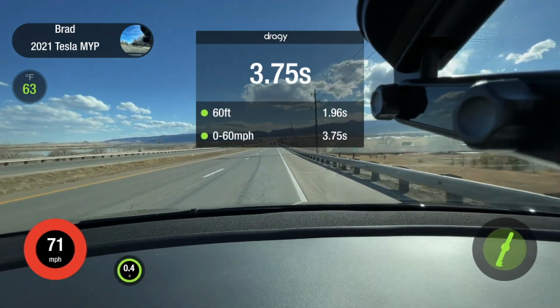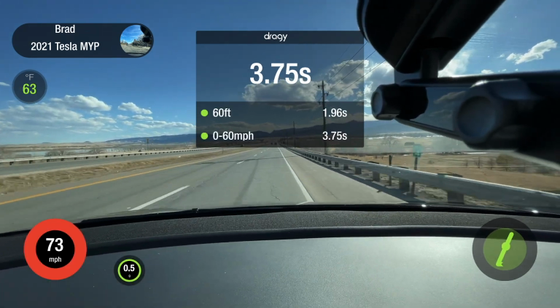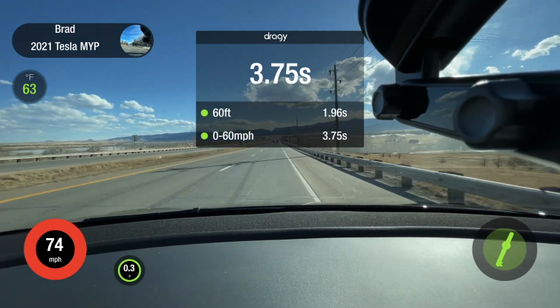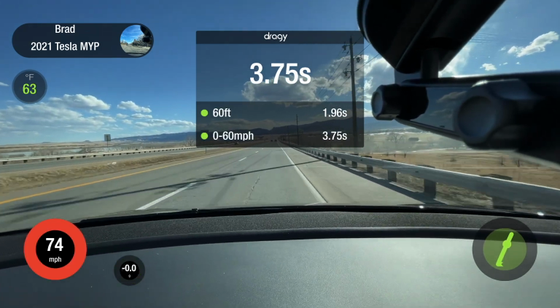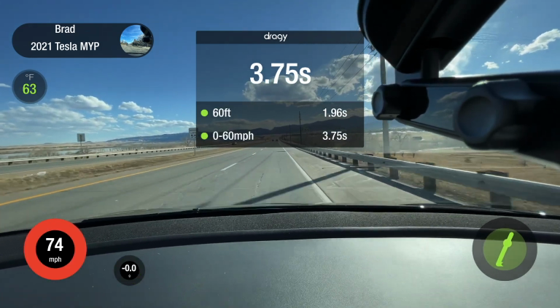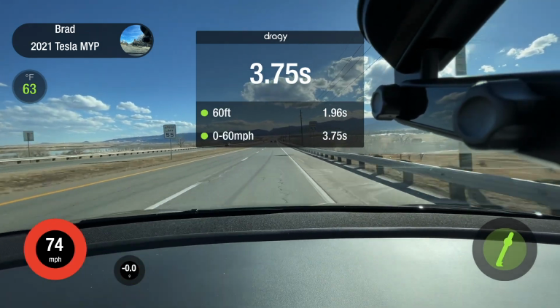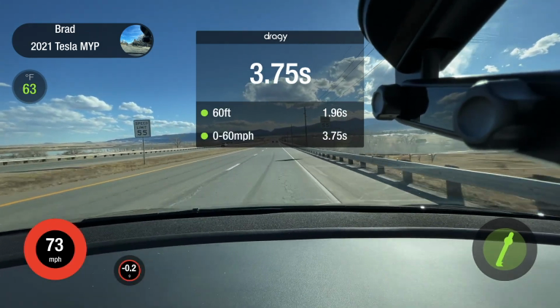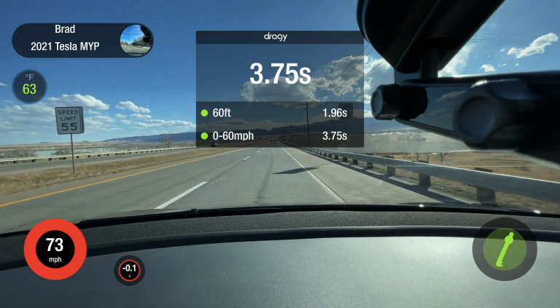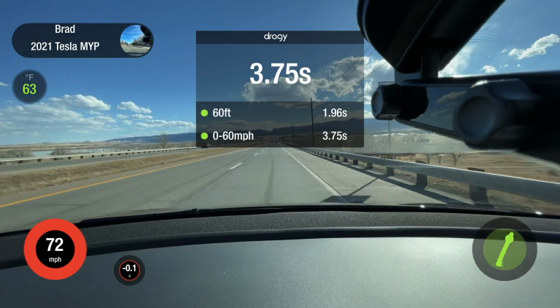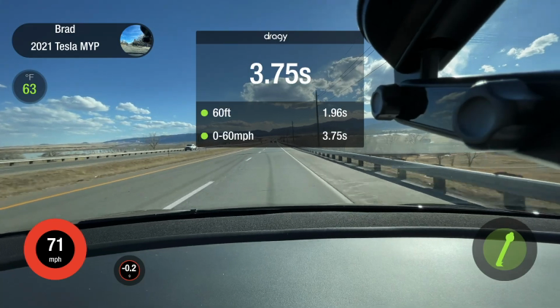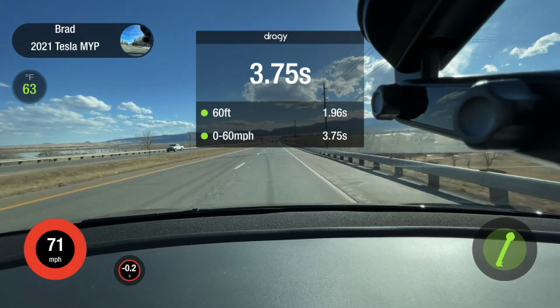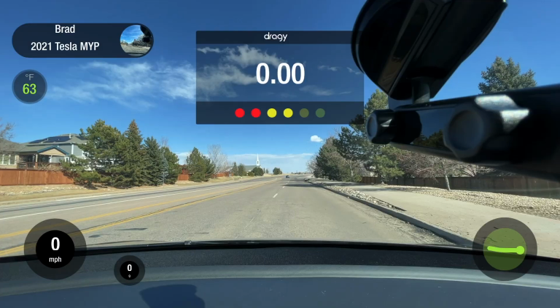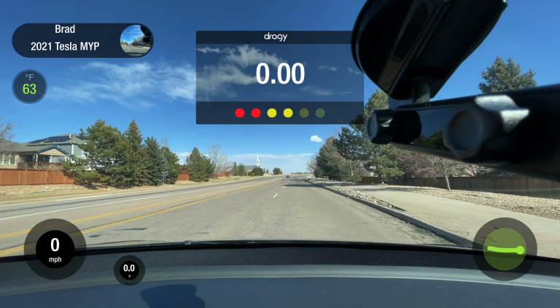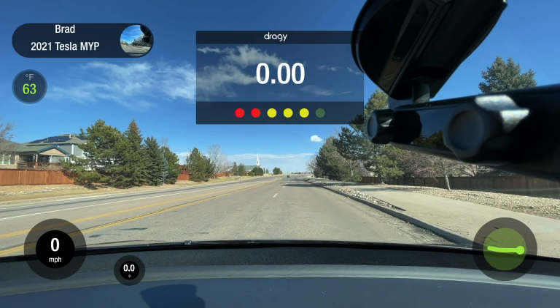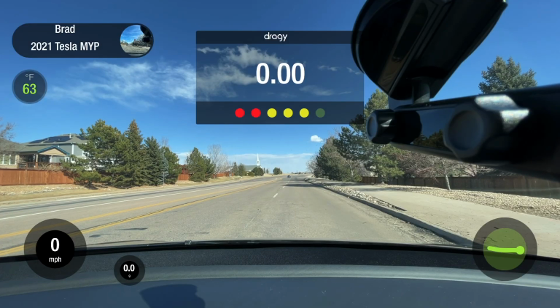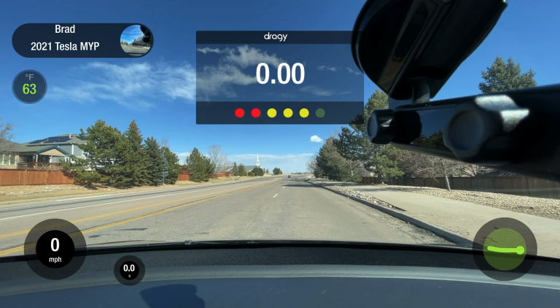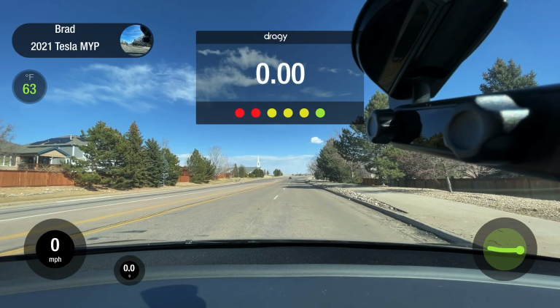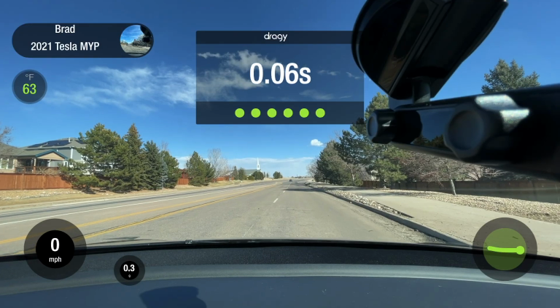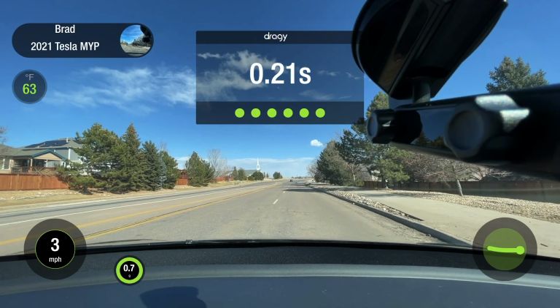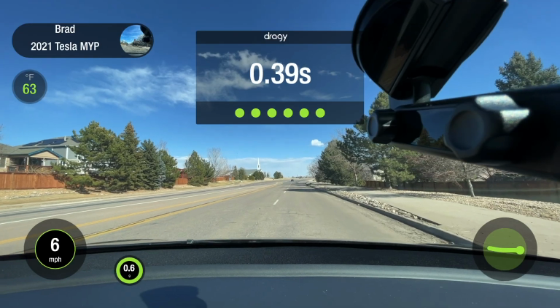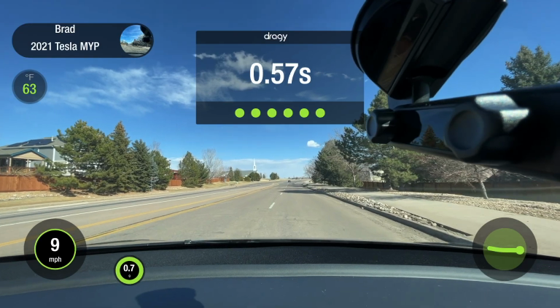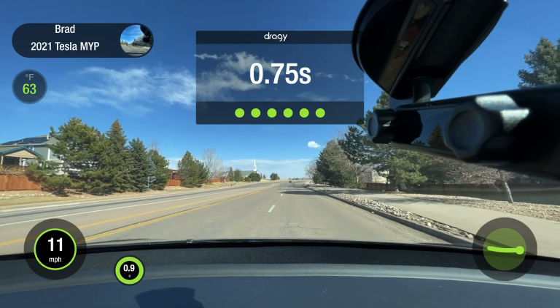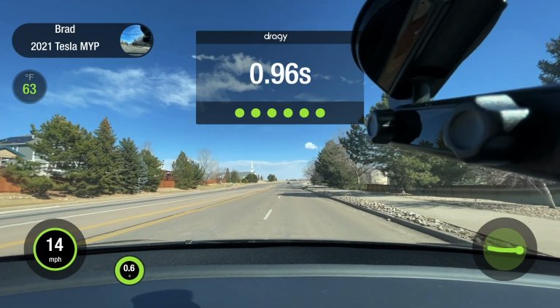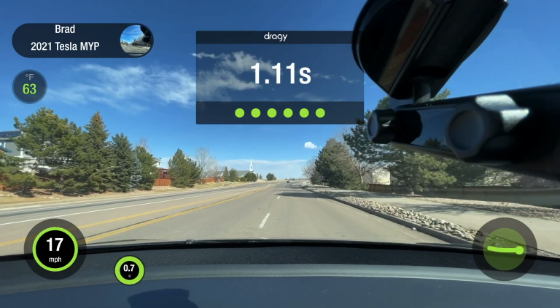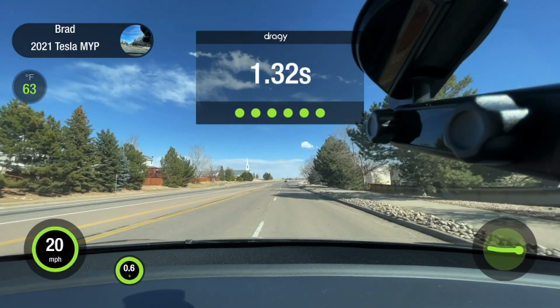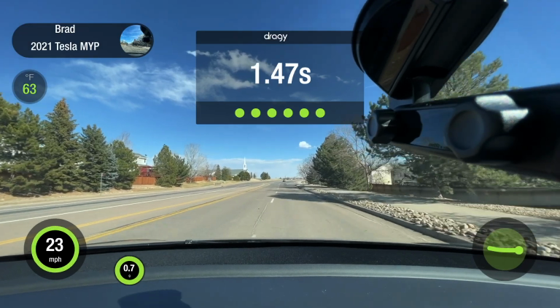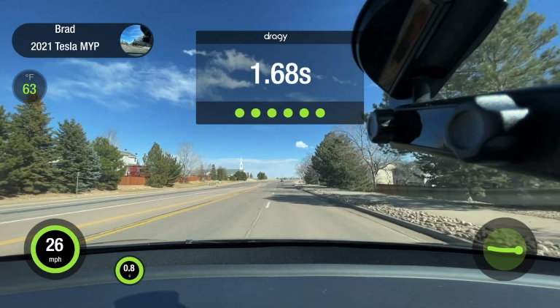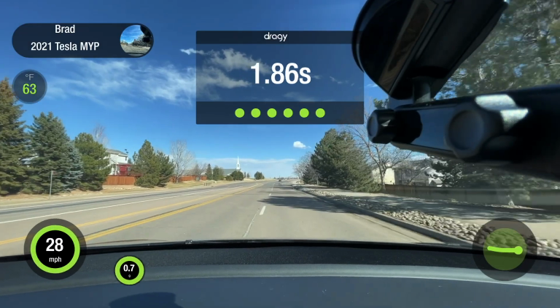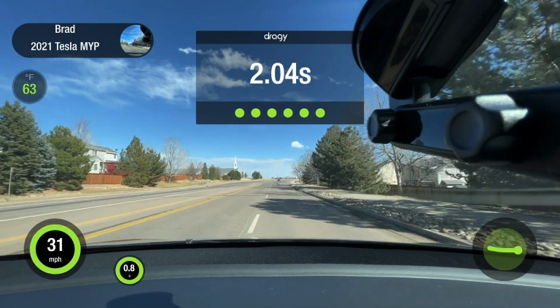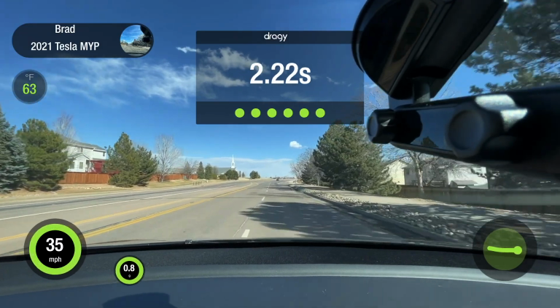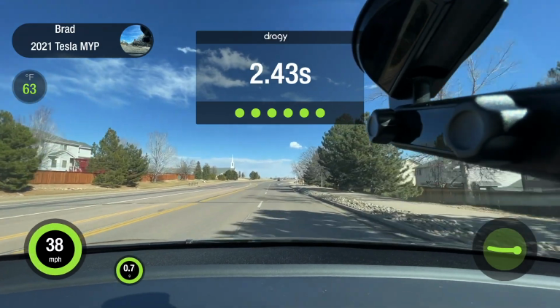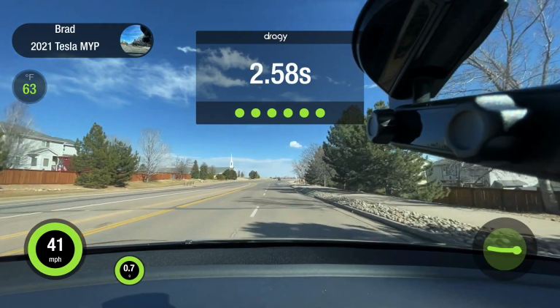Woo! The acceleration runs are underway.